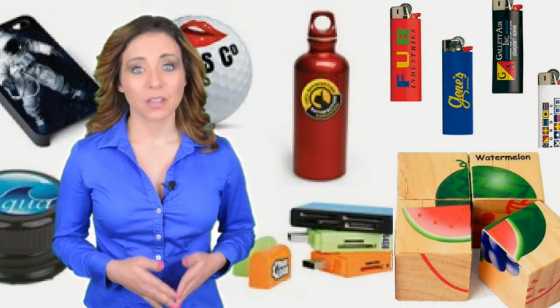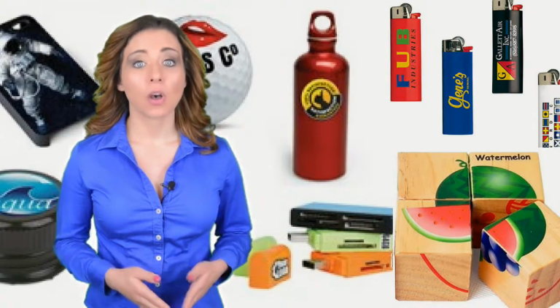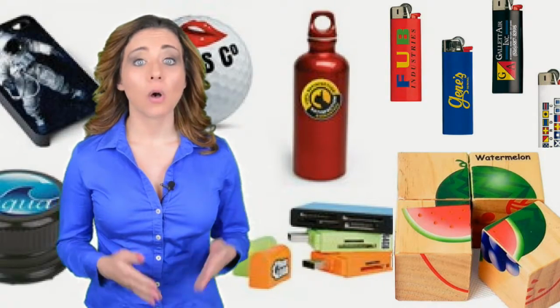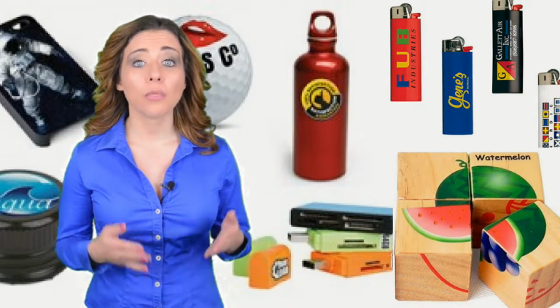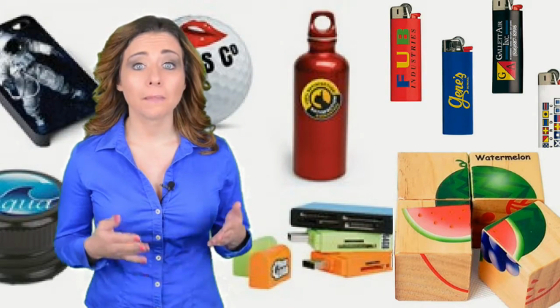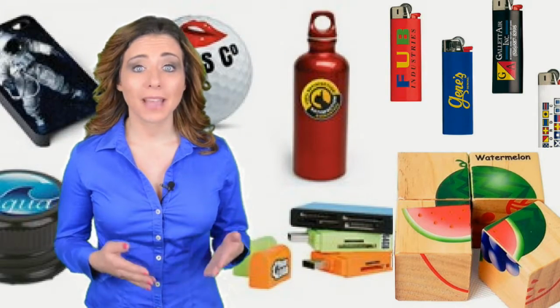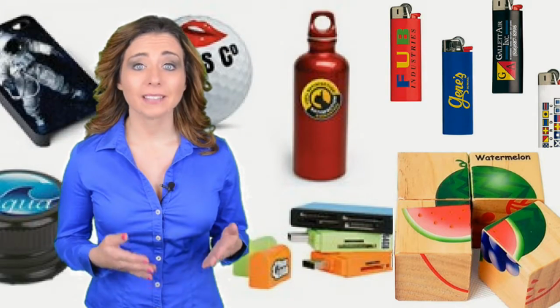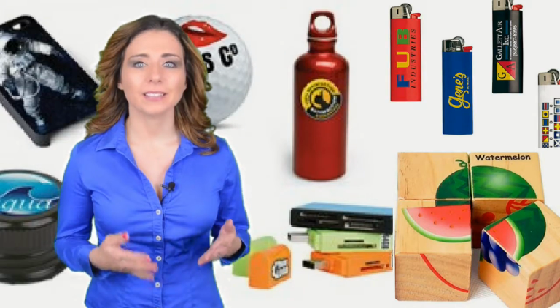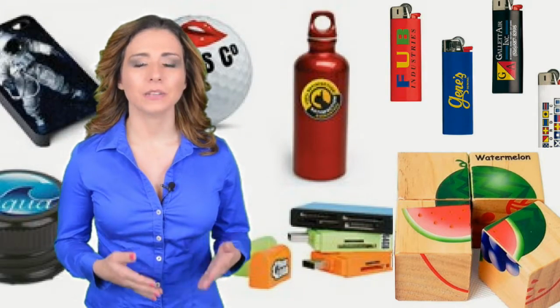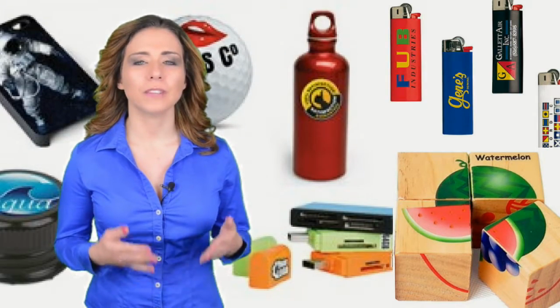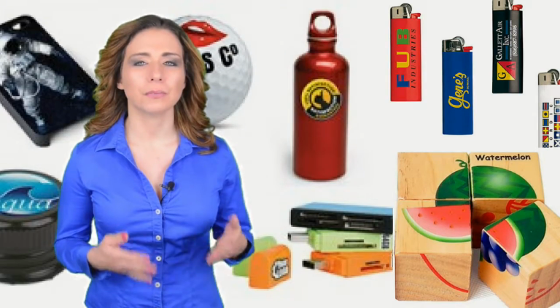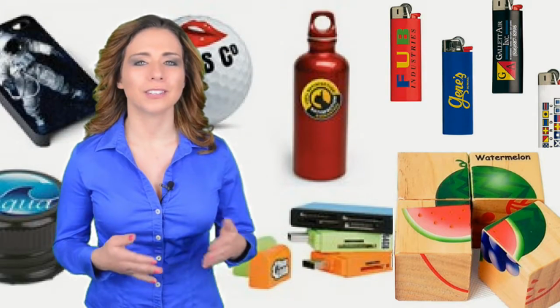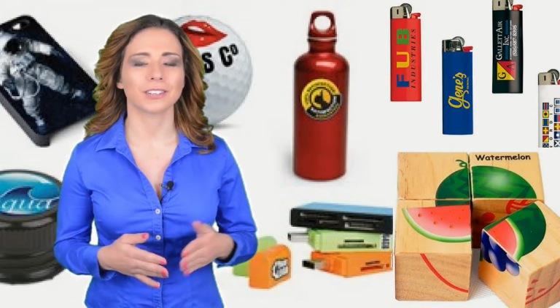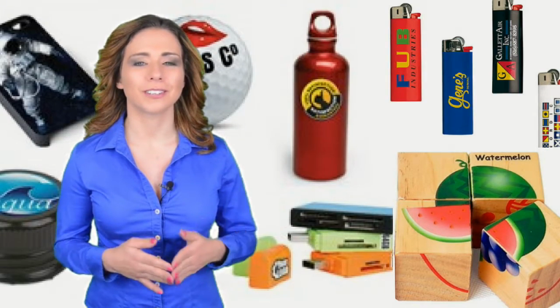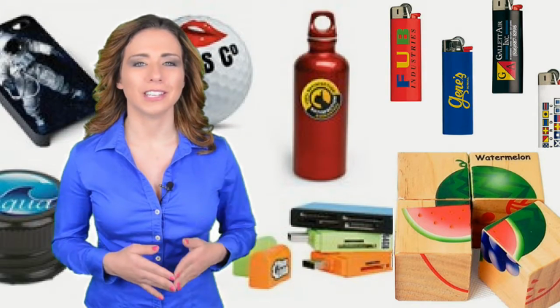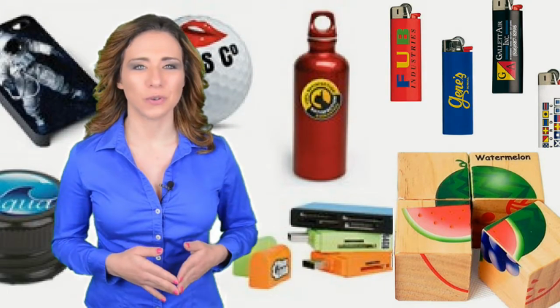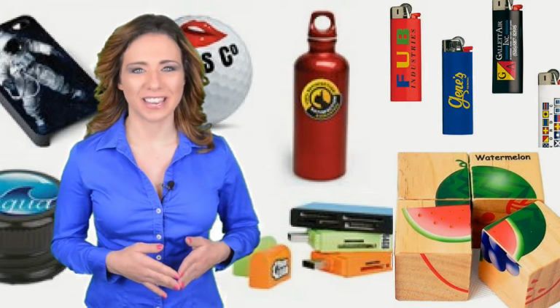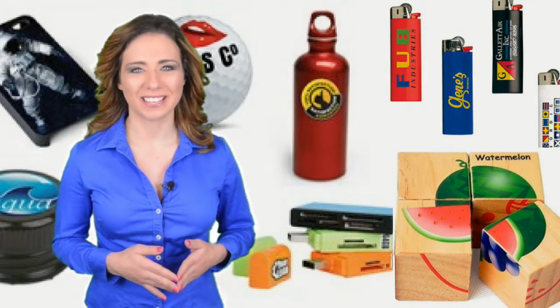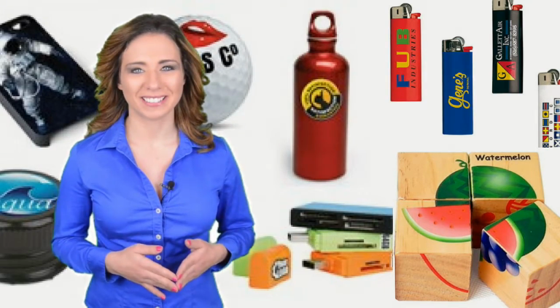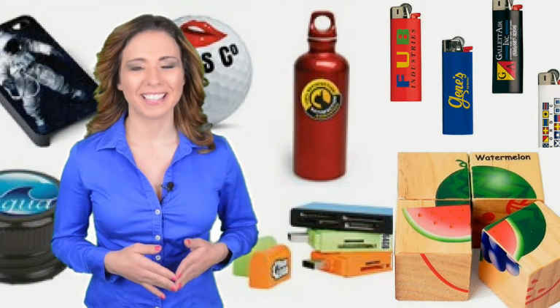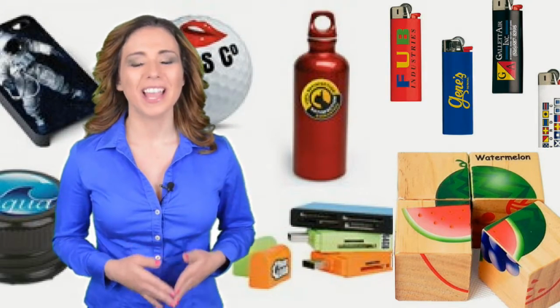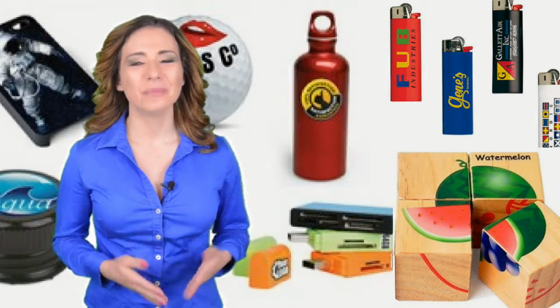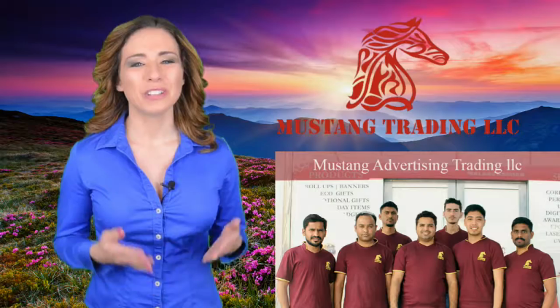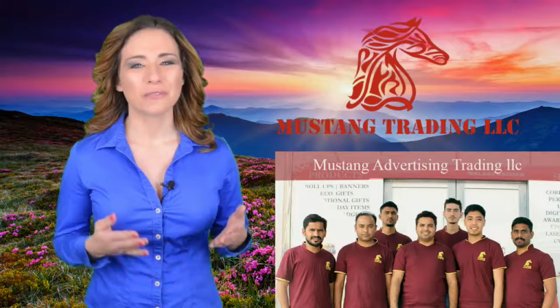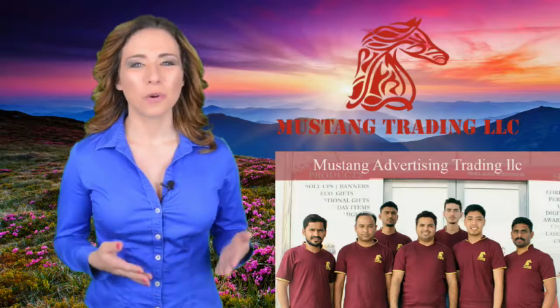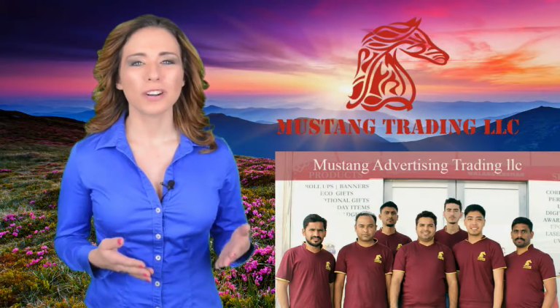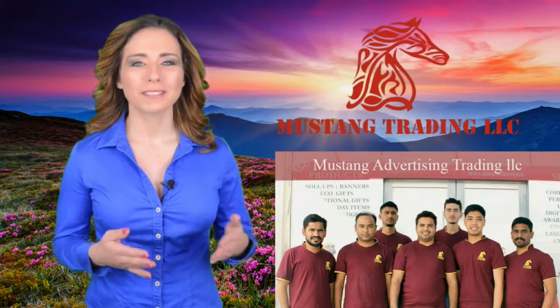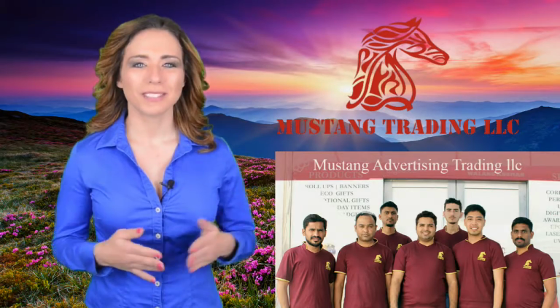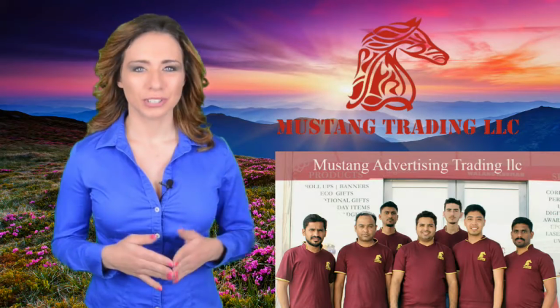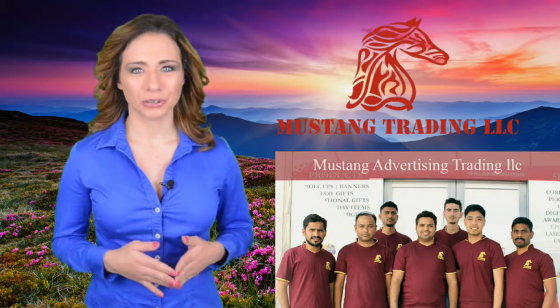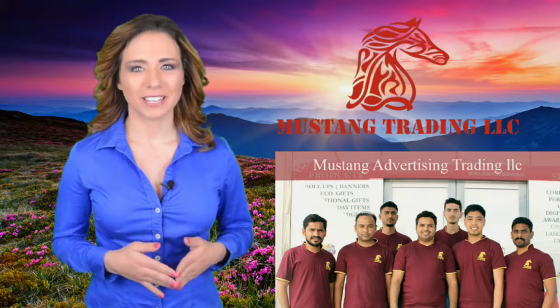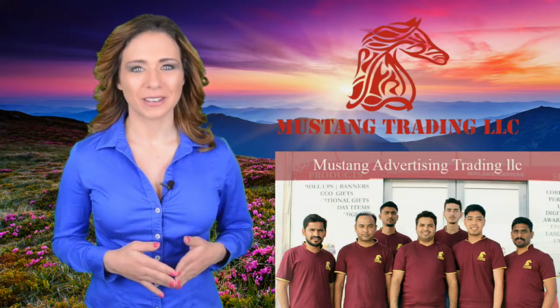Call the best UV printer in UAE. We look forward to serving you.